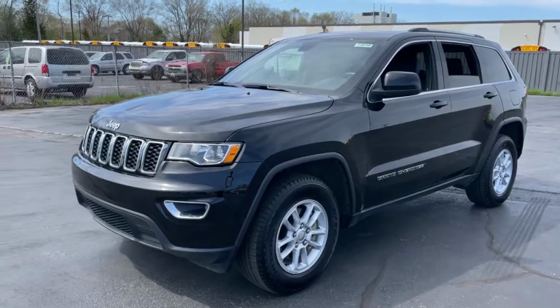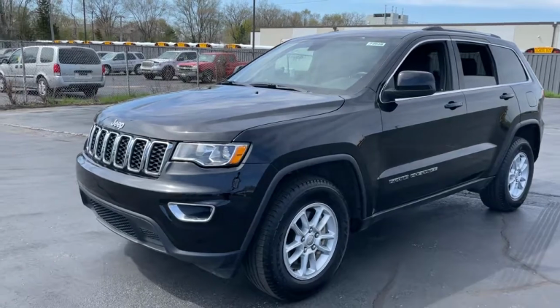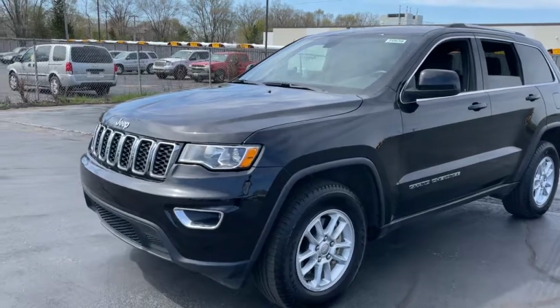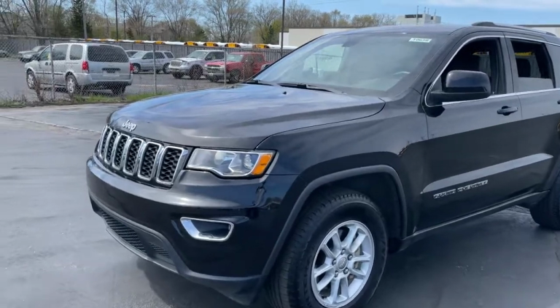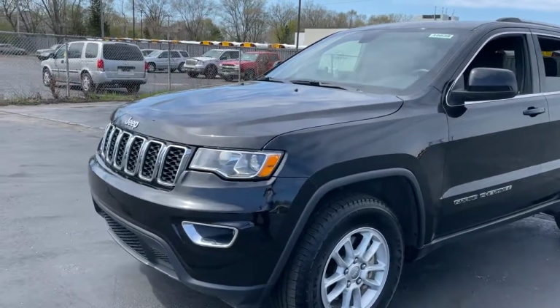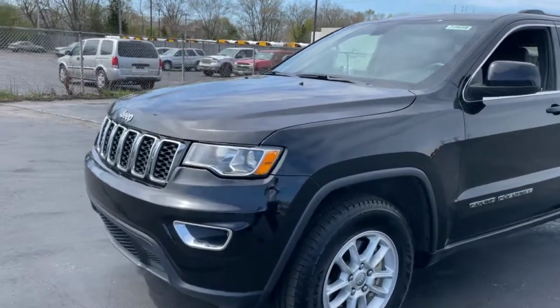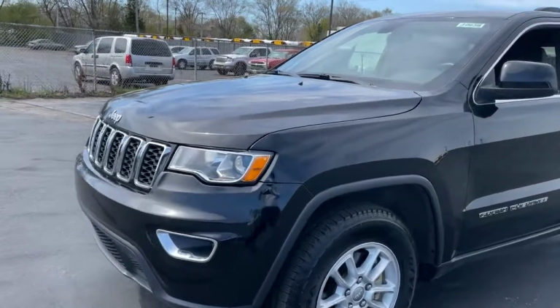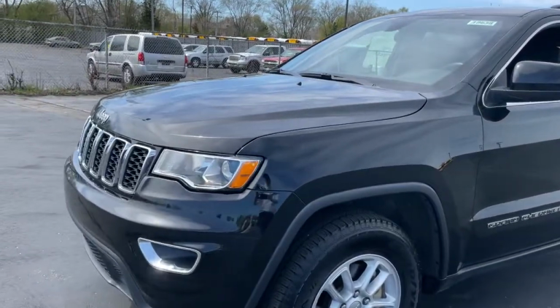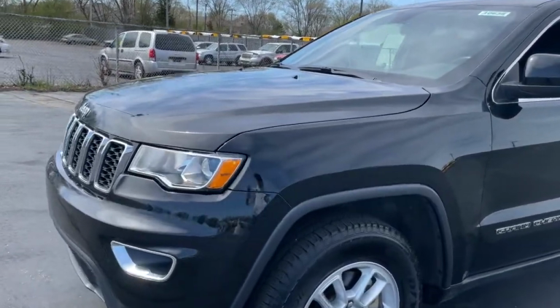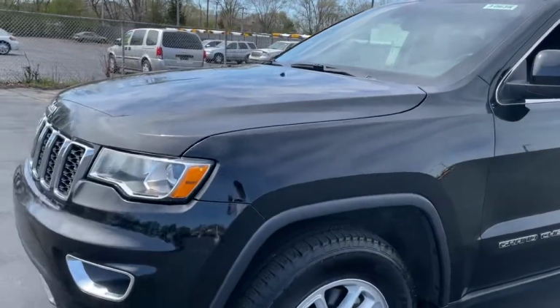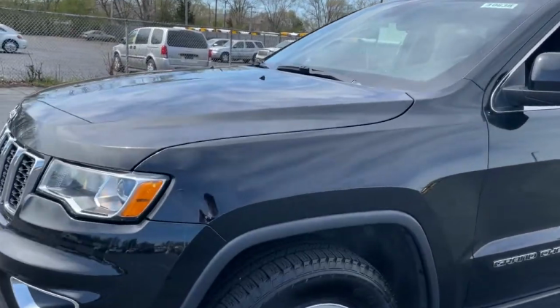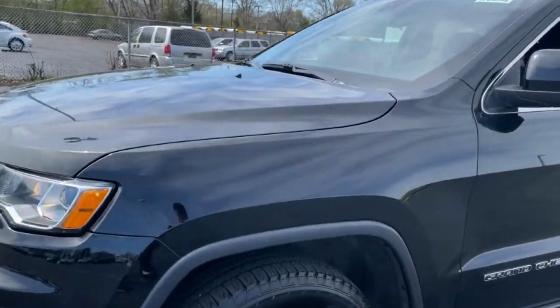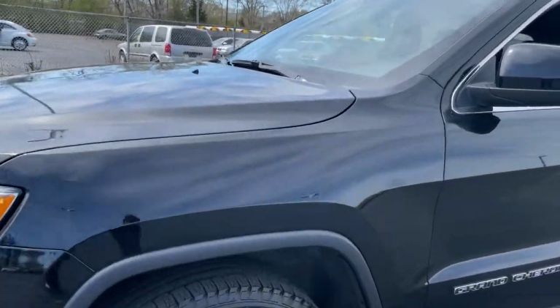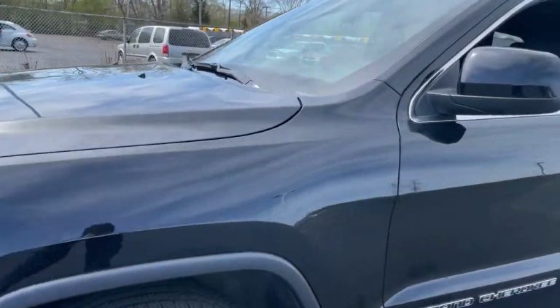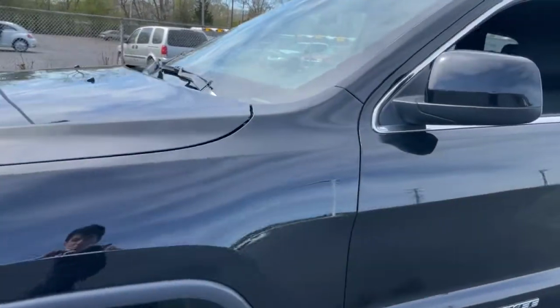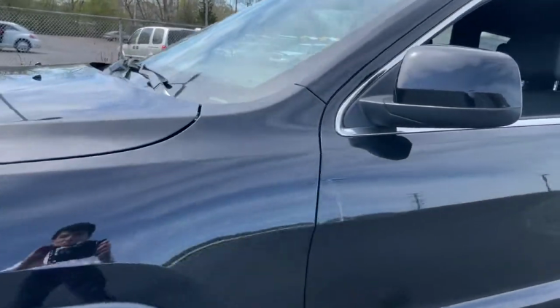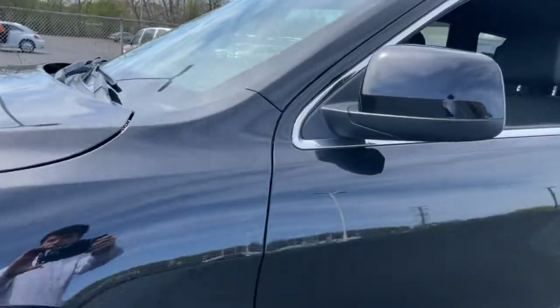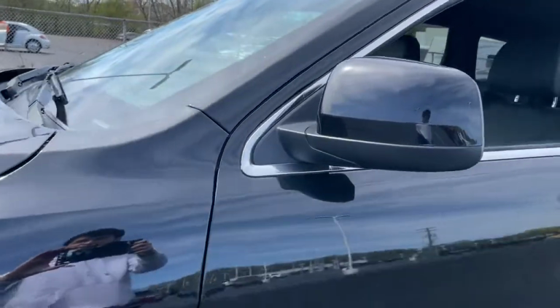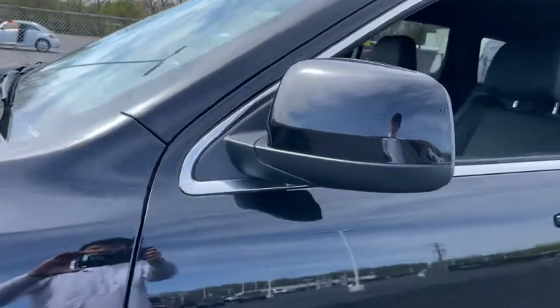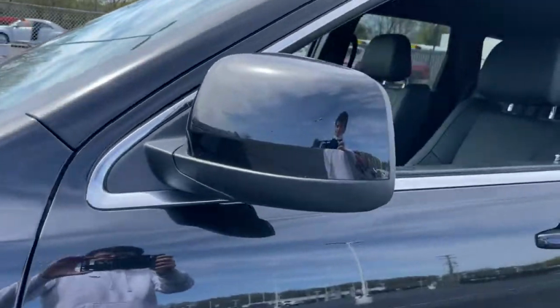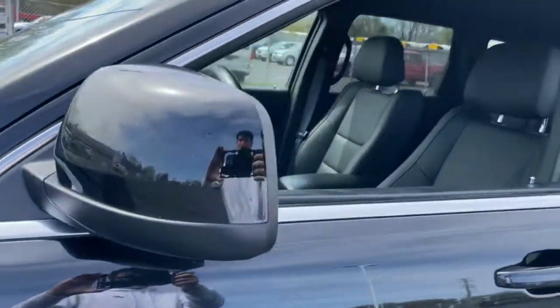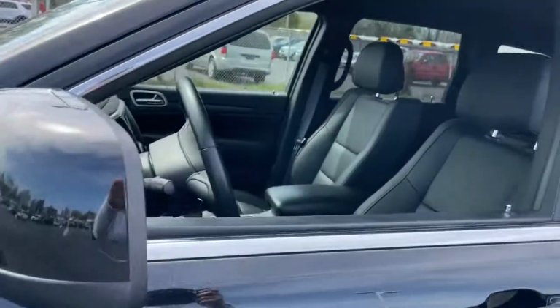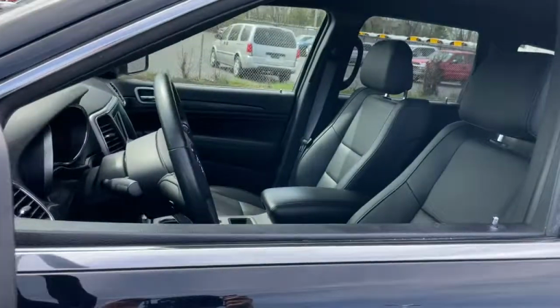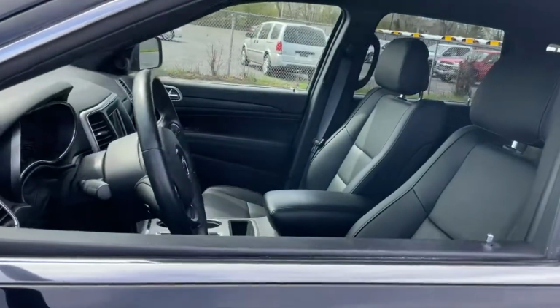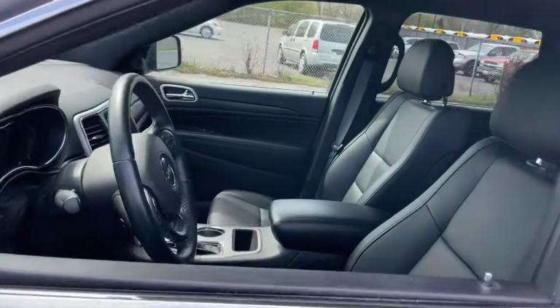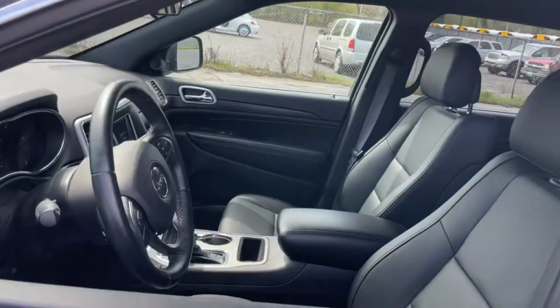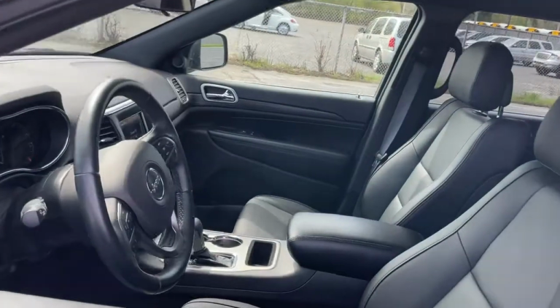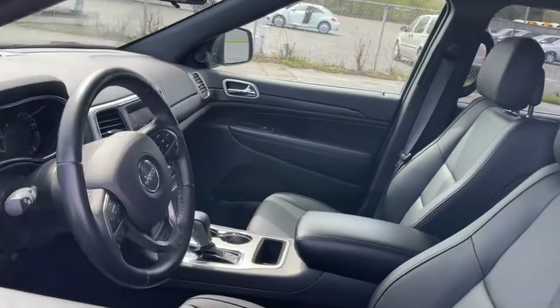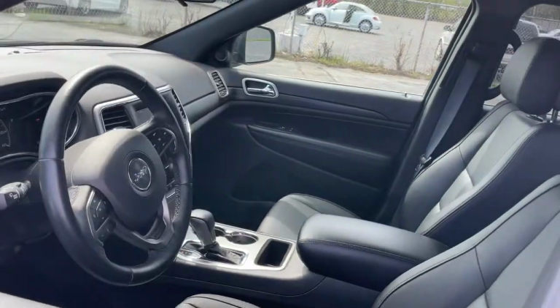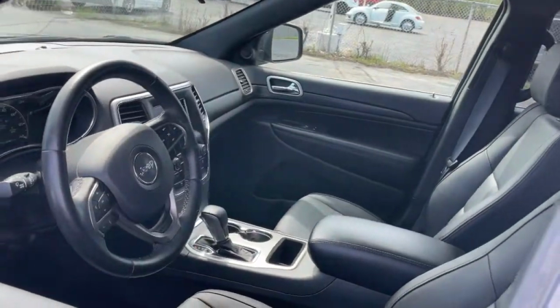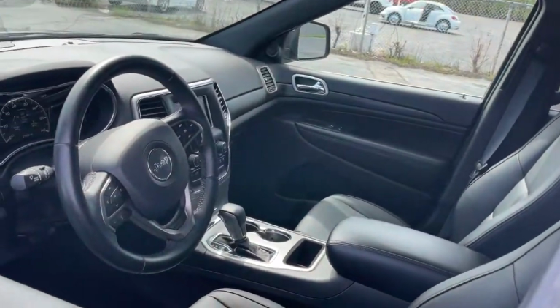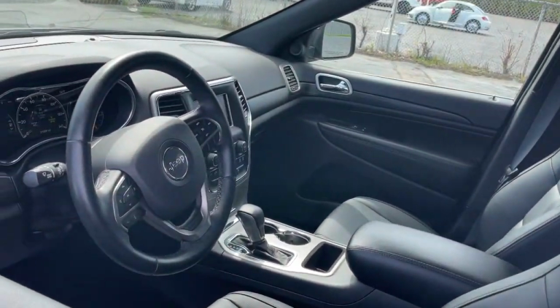The Grand Cherokee keeps you safe, connected, and entertained while you explore your world in confidence and refined luxury.